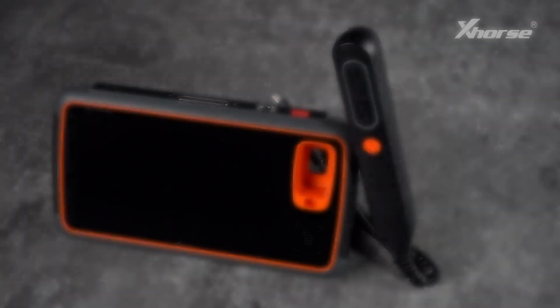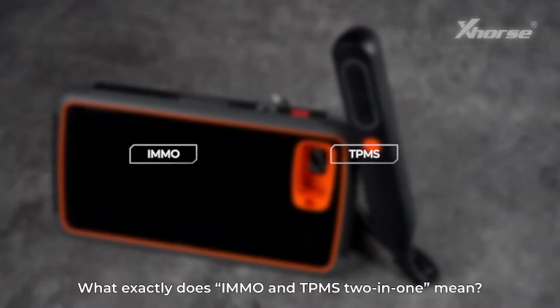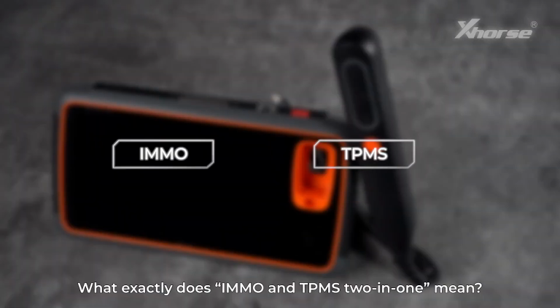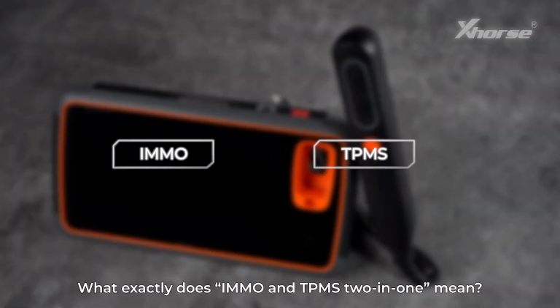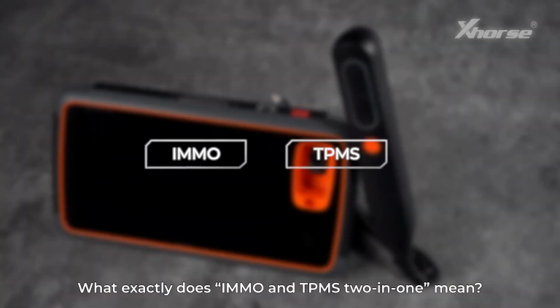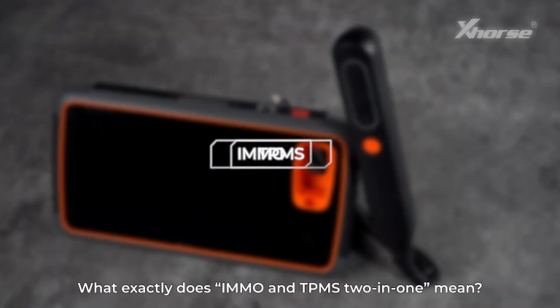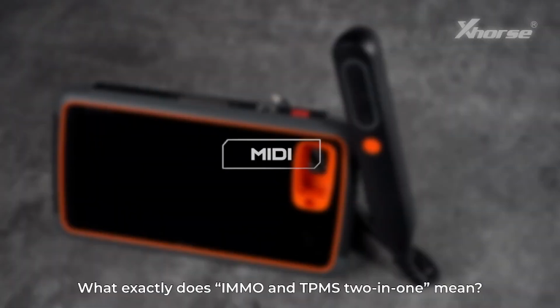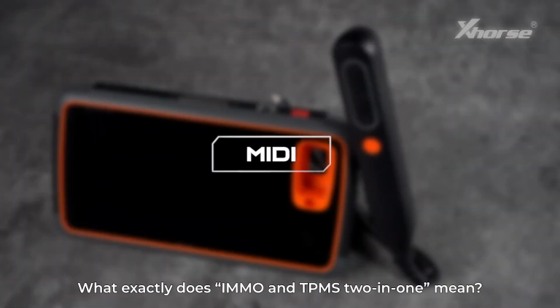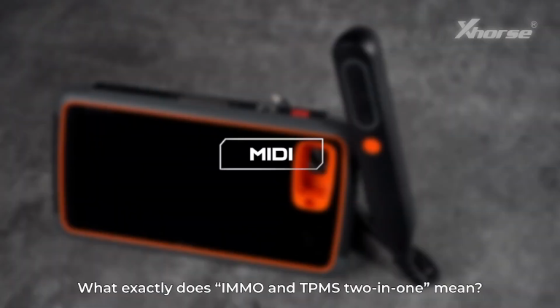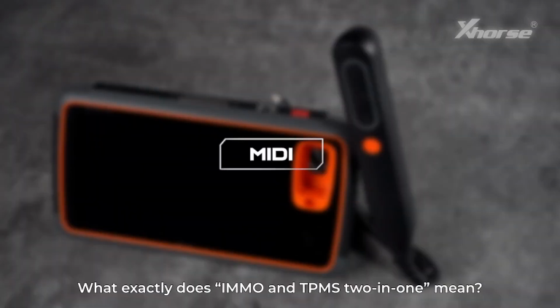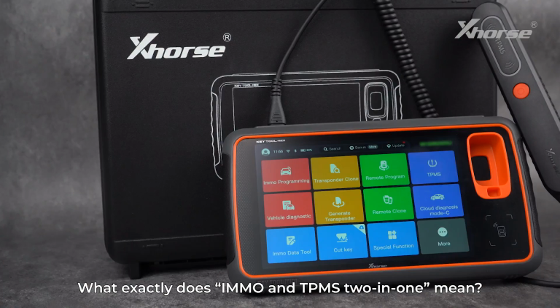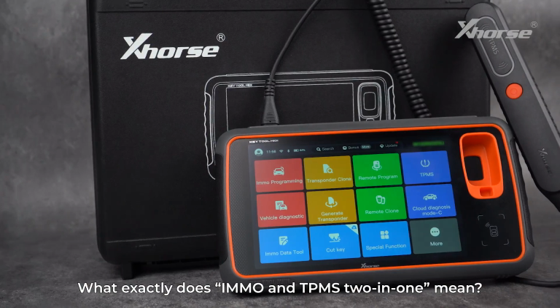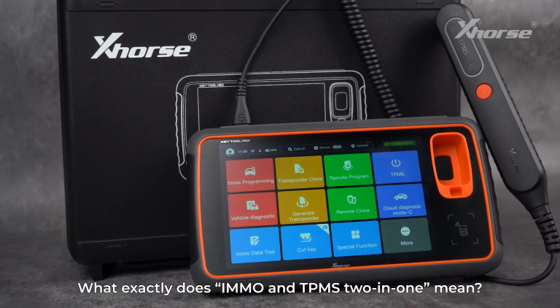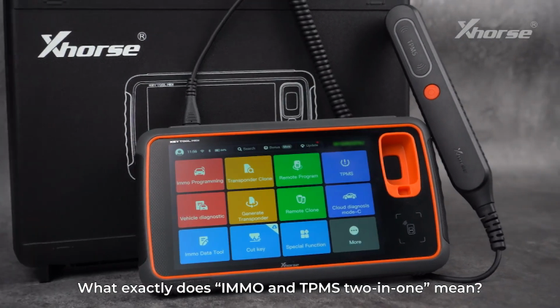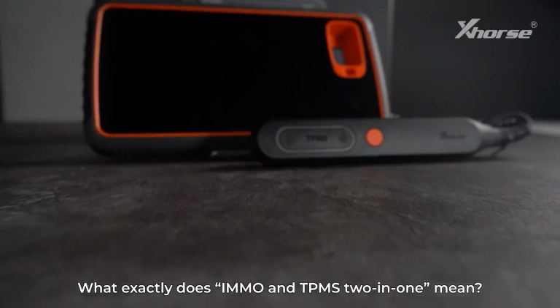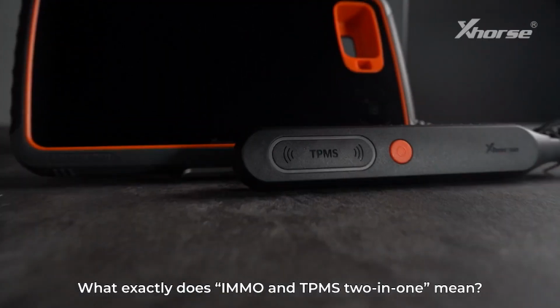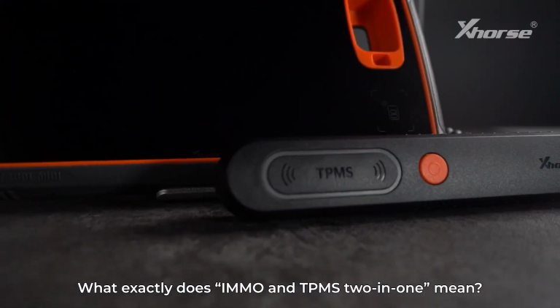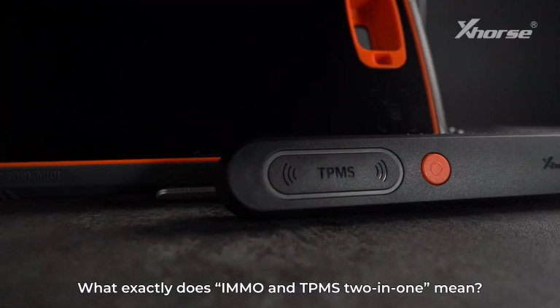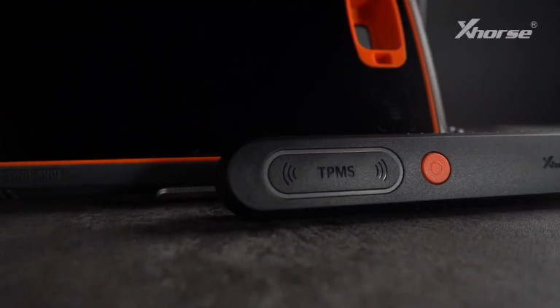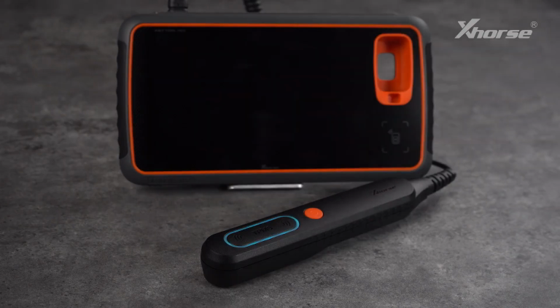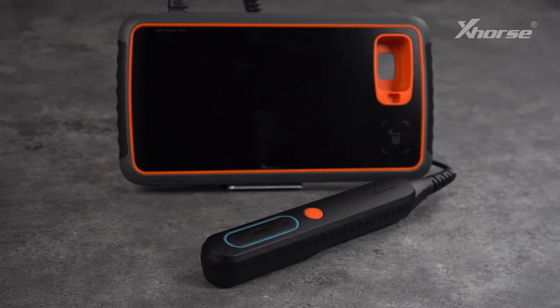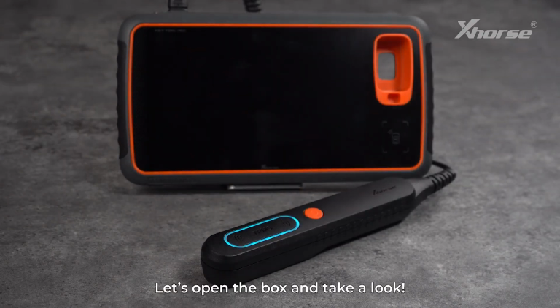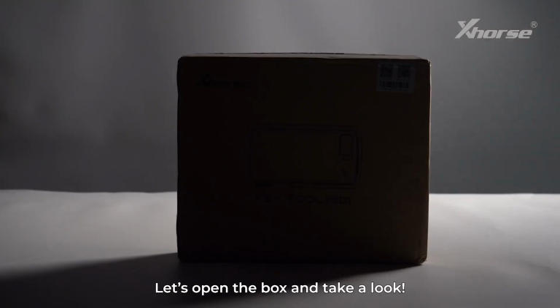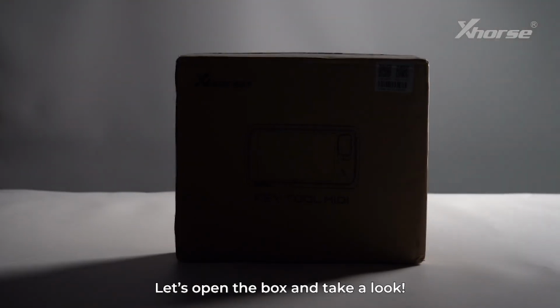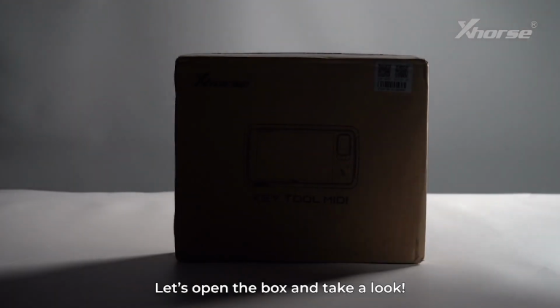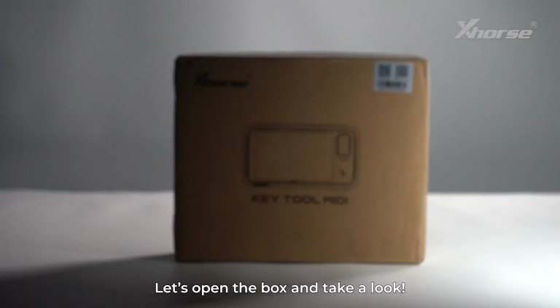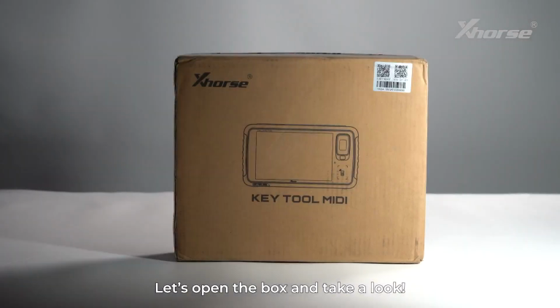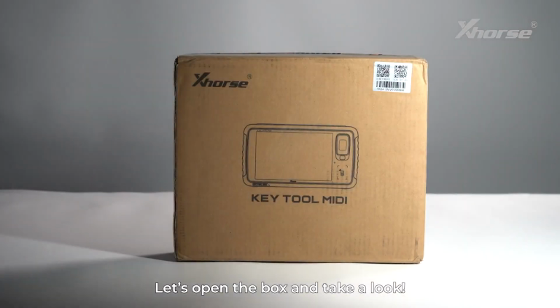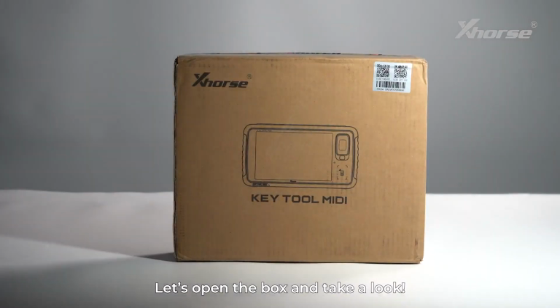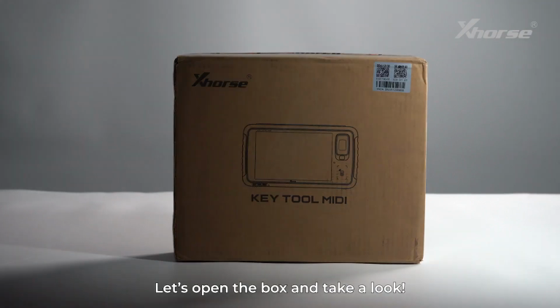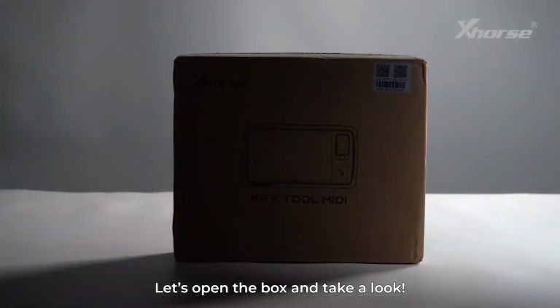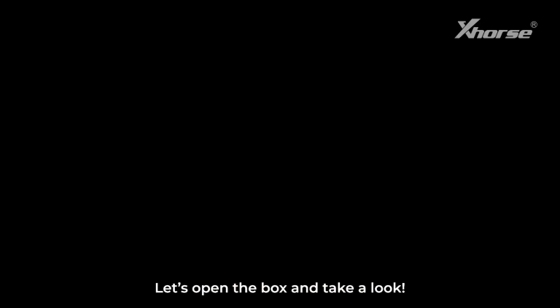What exactly does IMO NT-PMS 2-in-1 mean? Let's open the box and take a look.